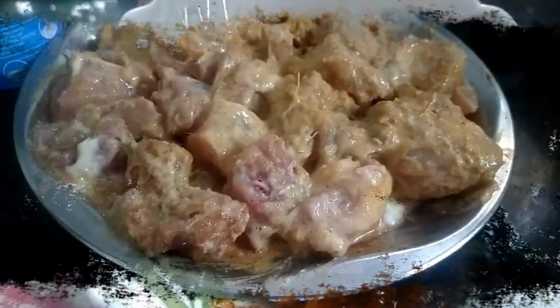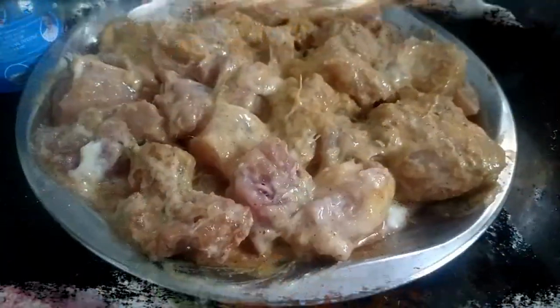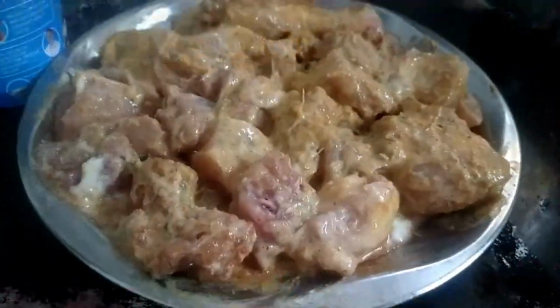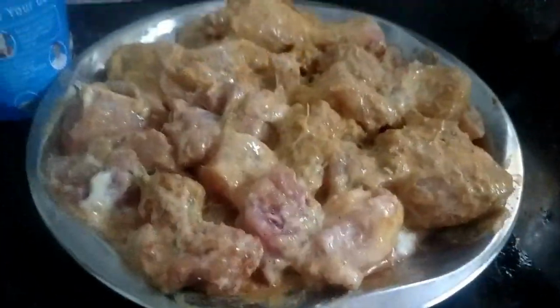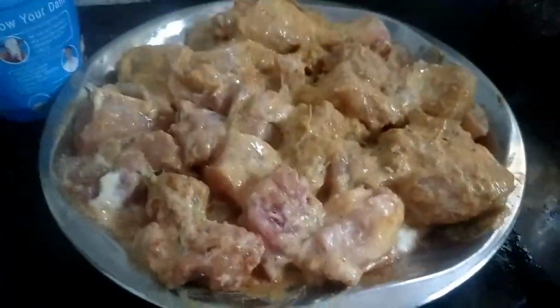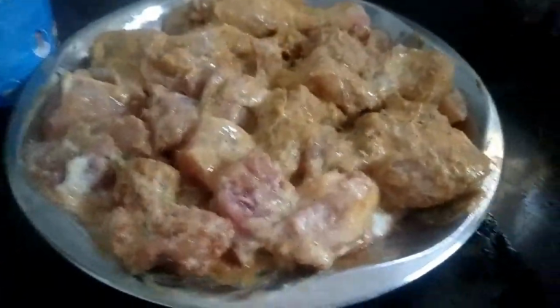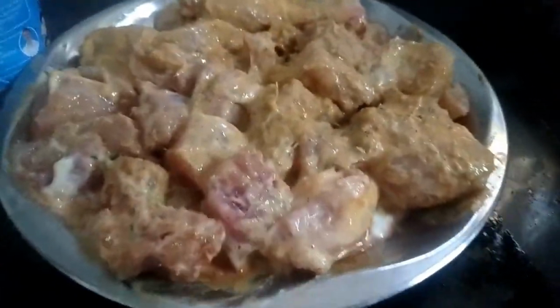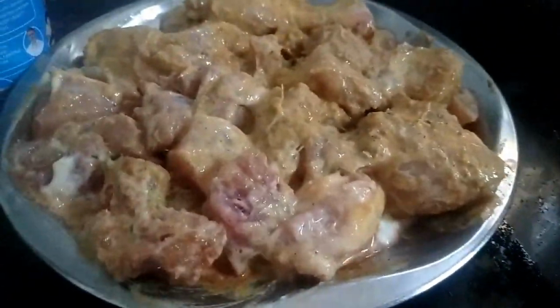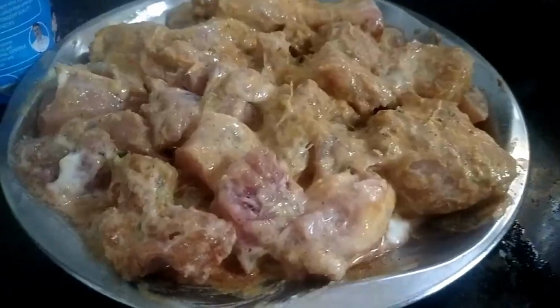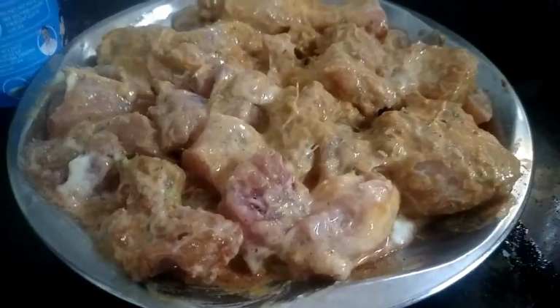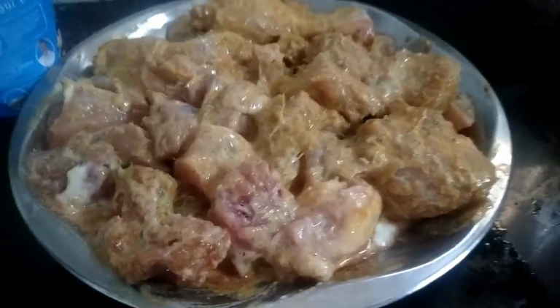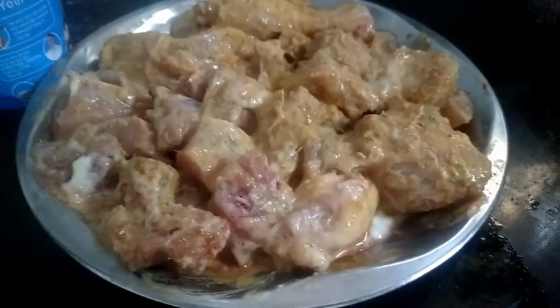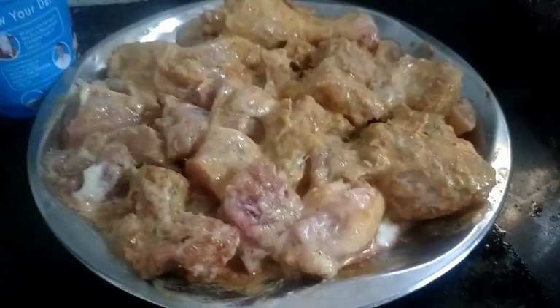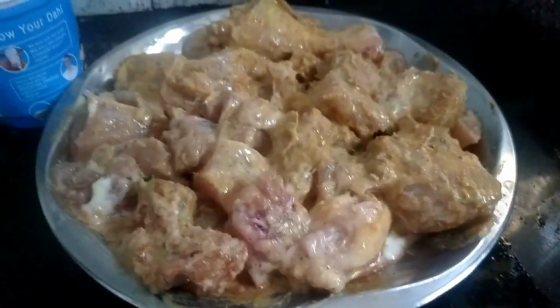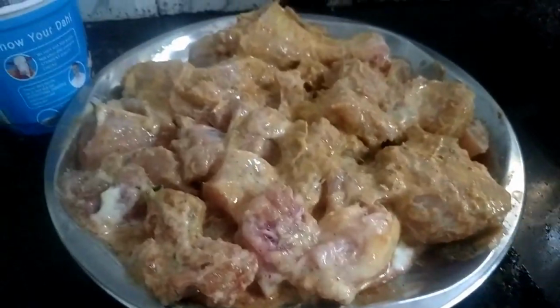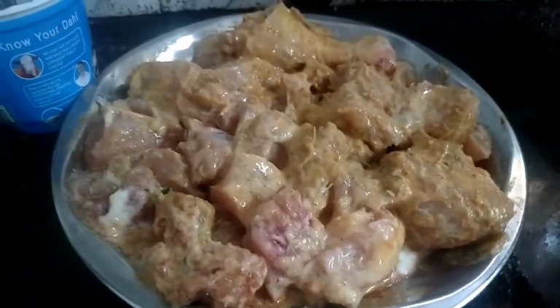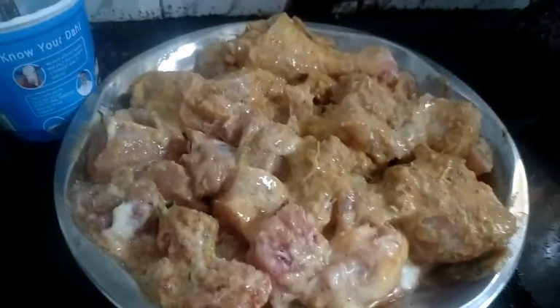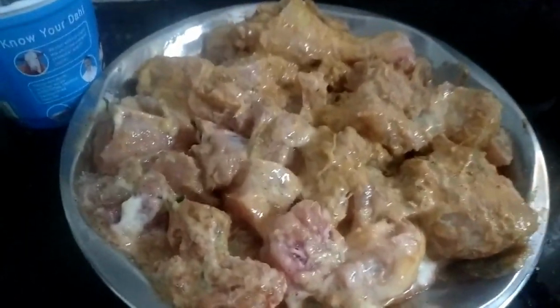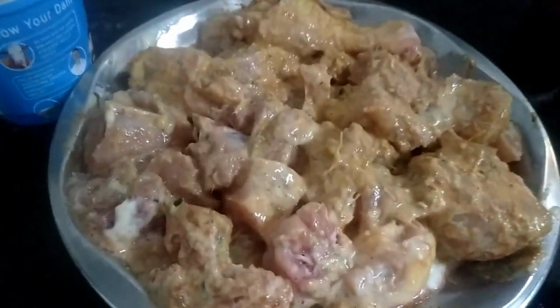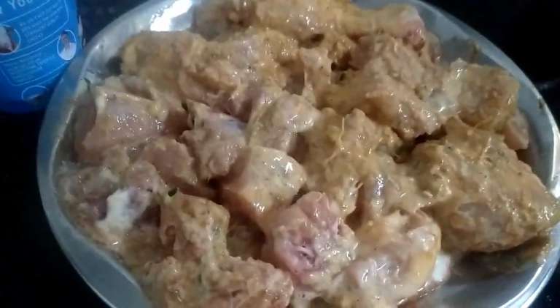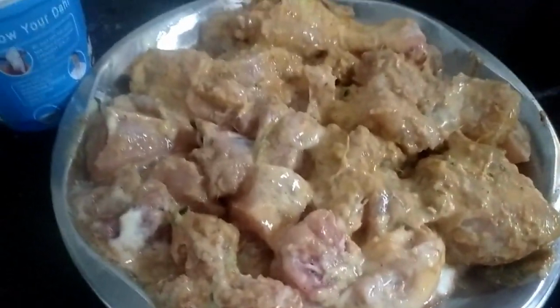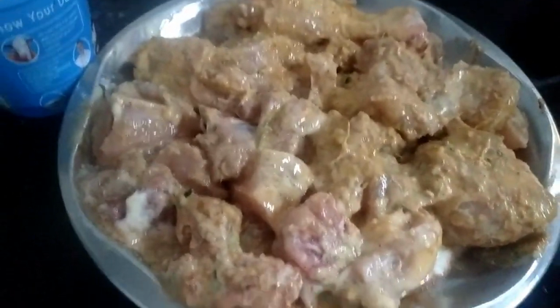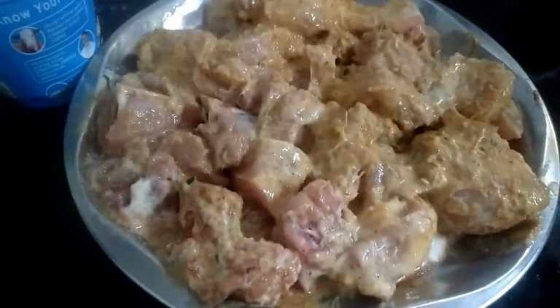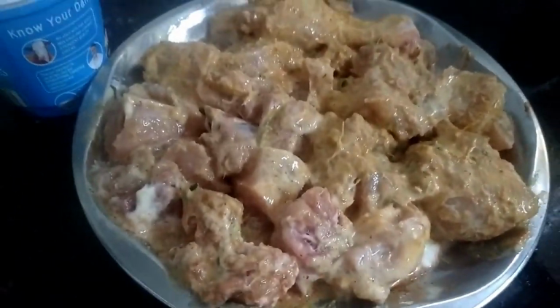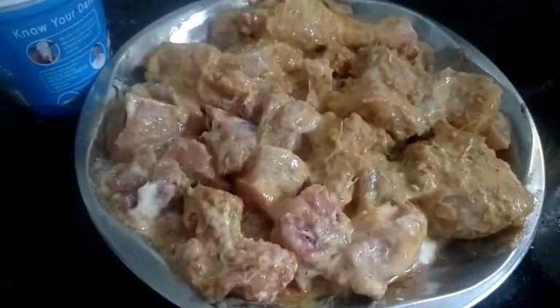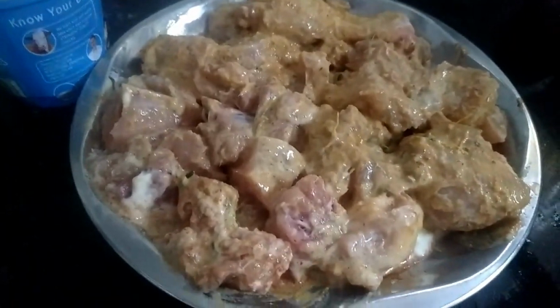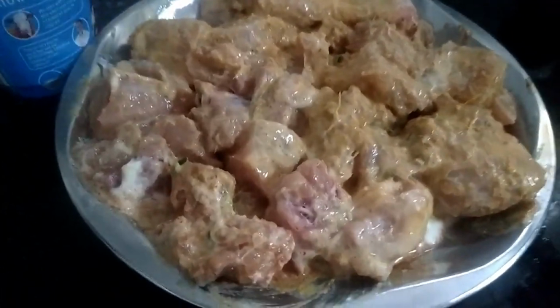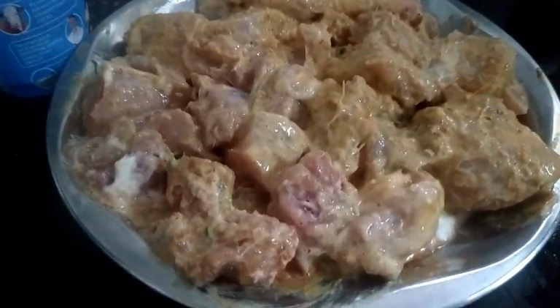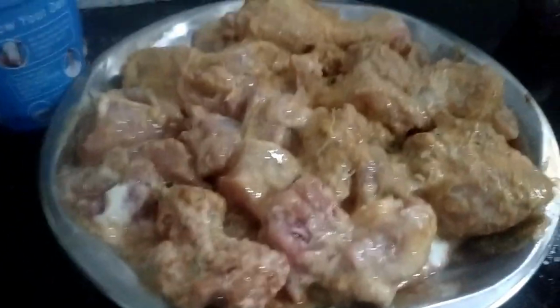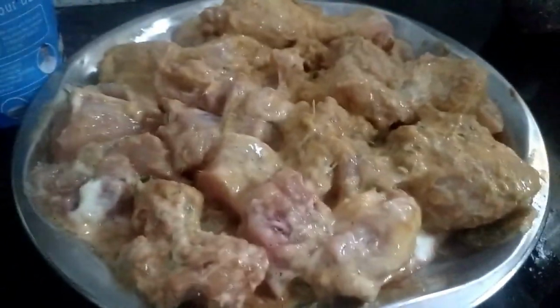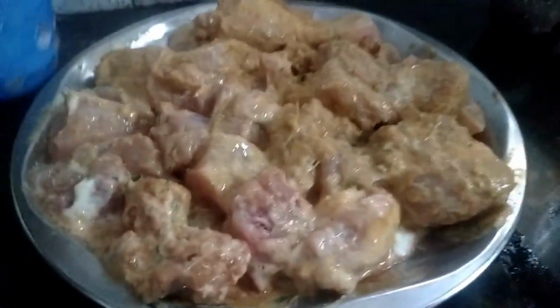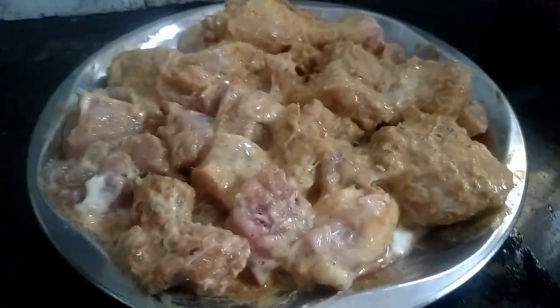Hi guys, today we are making chicken Mughlai. We are going to make the chicken with marinate.